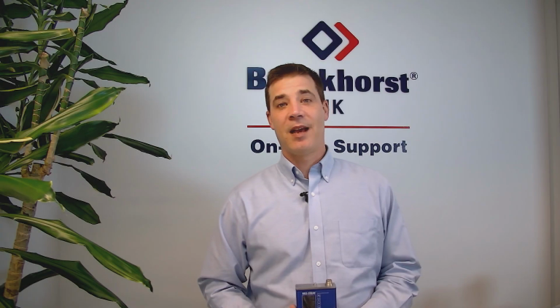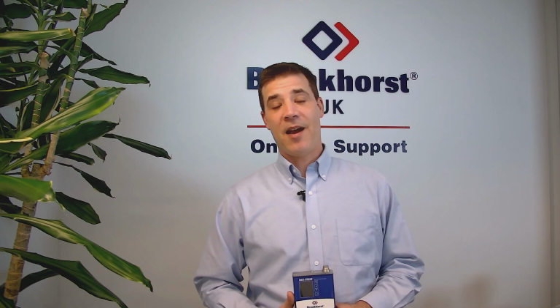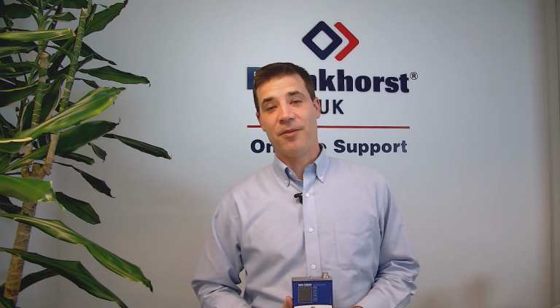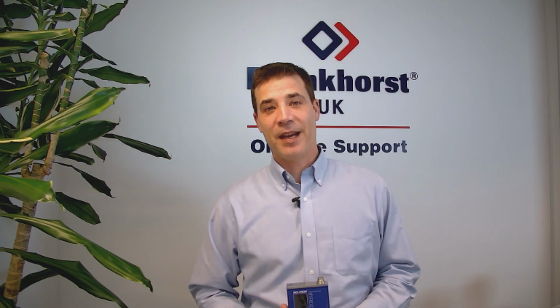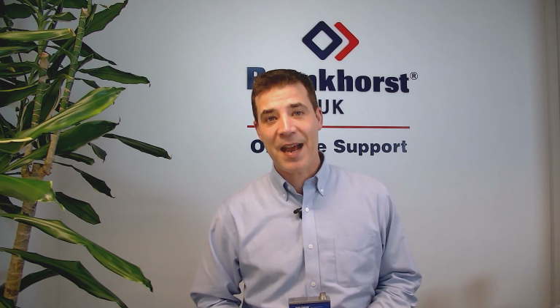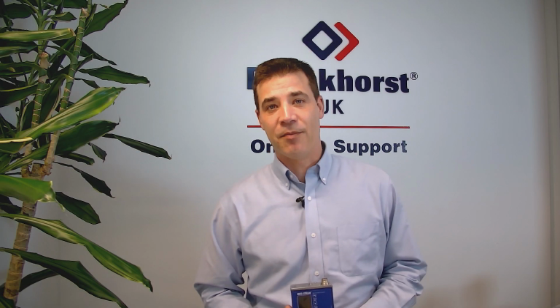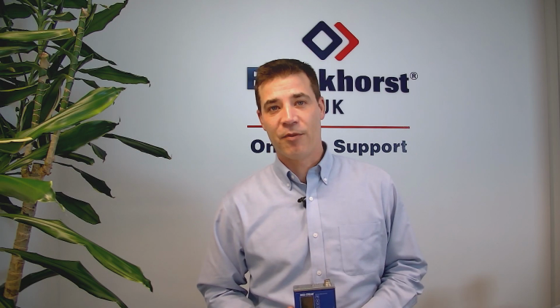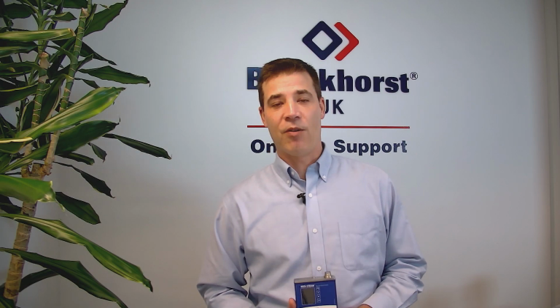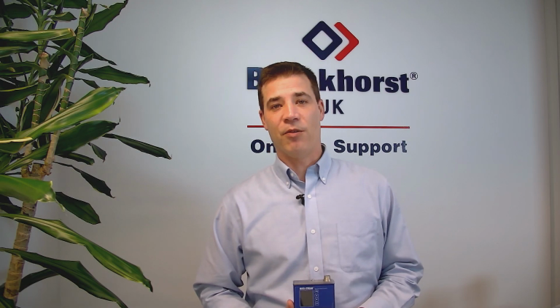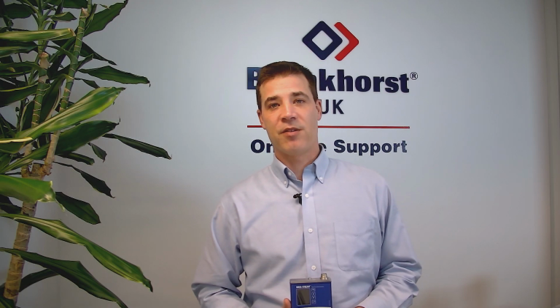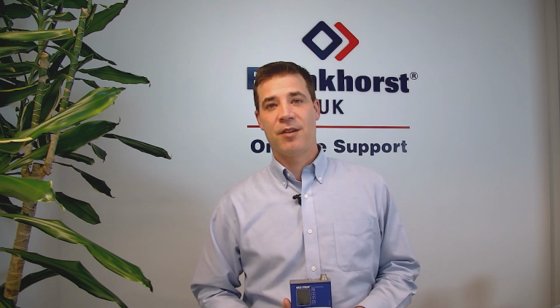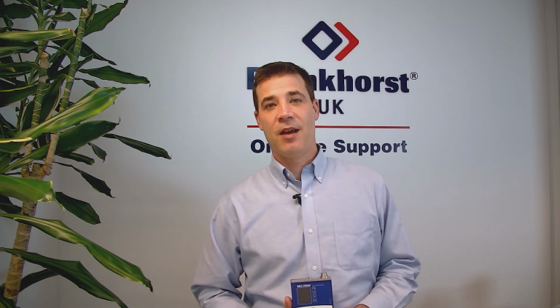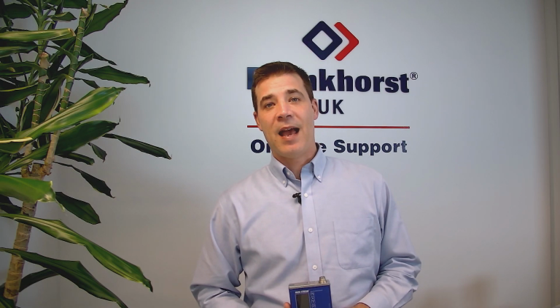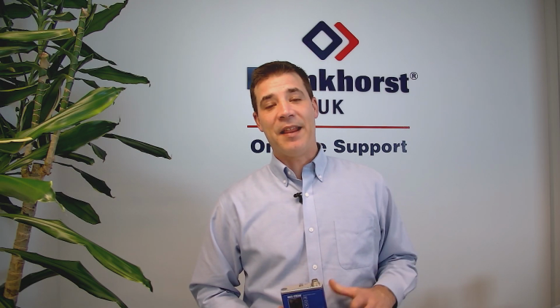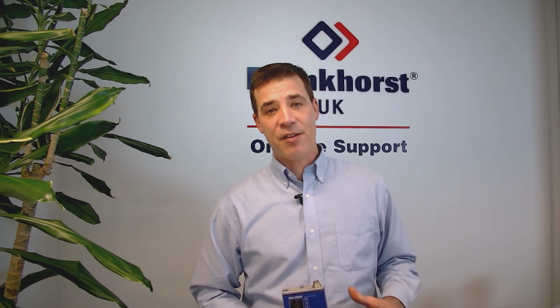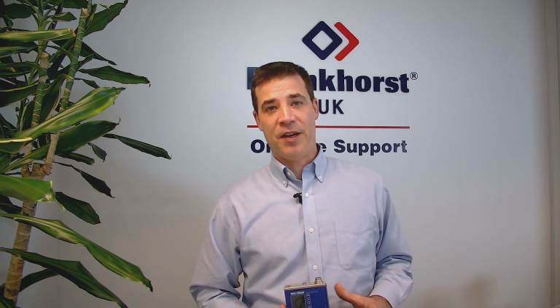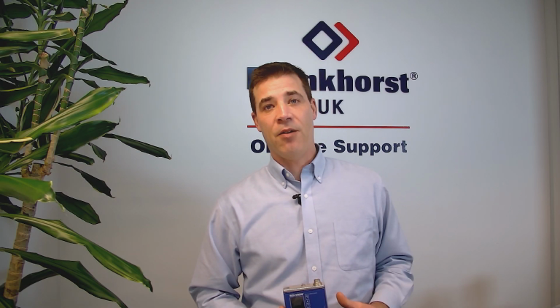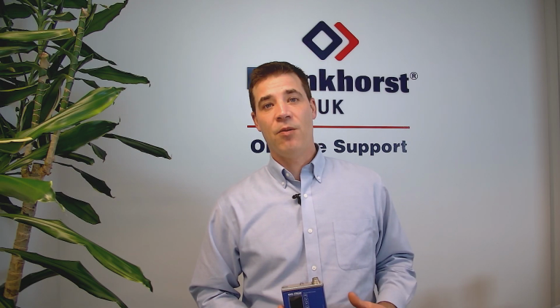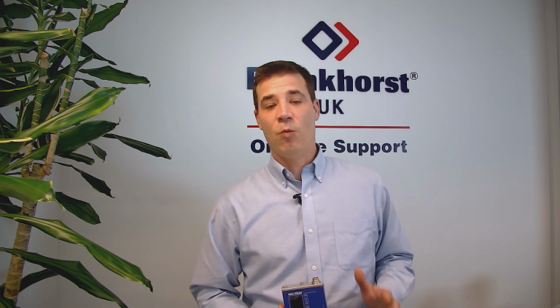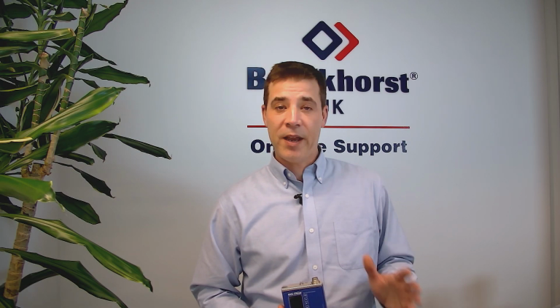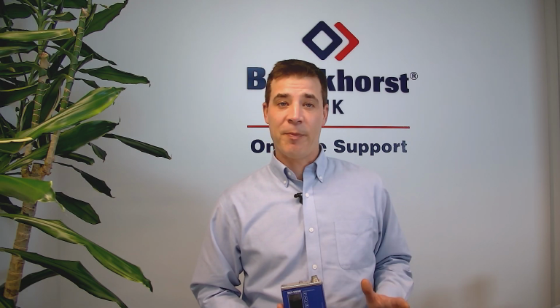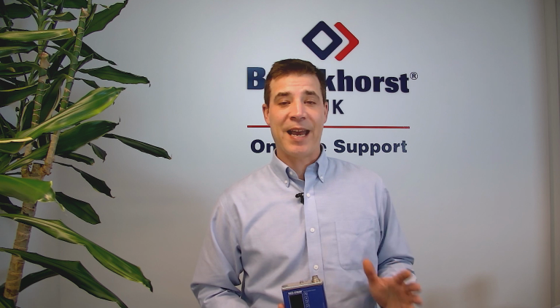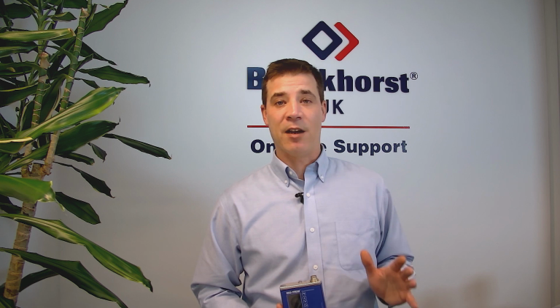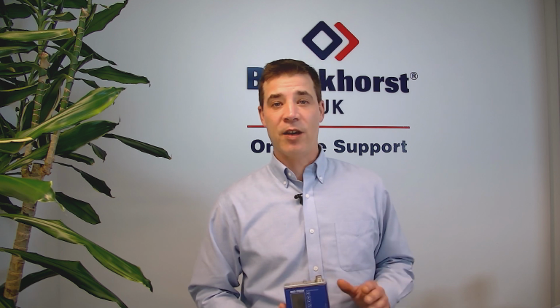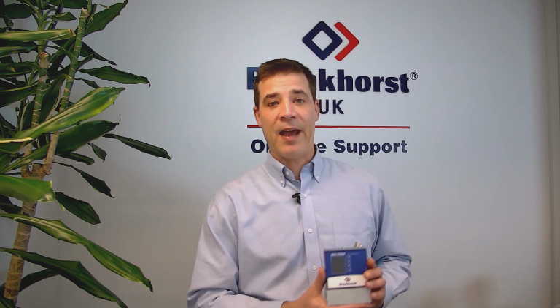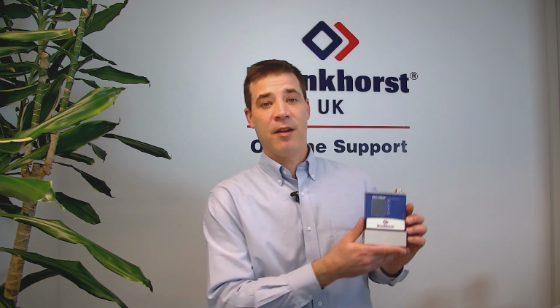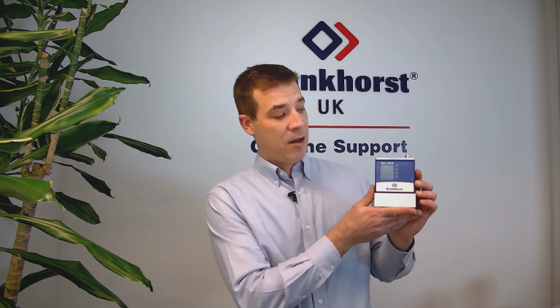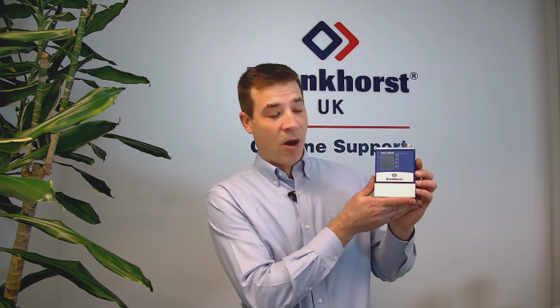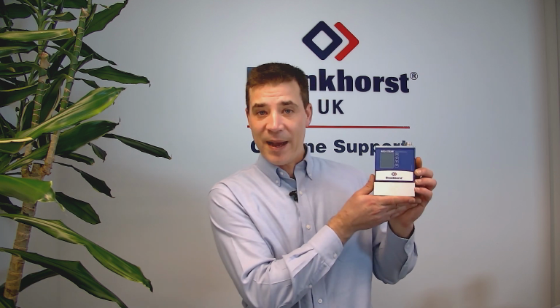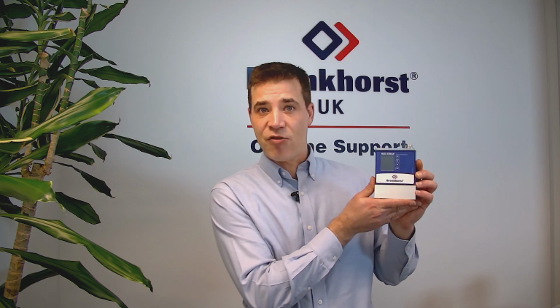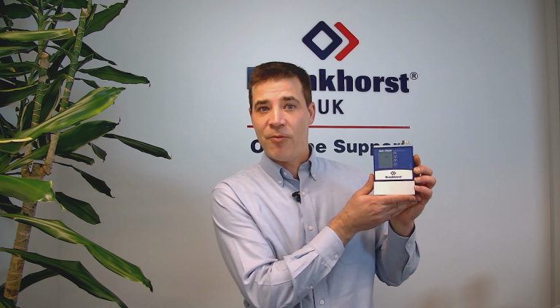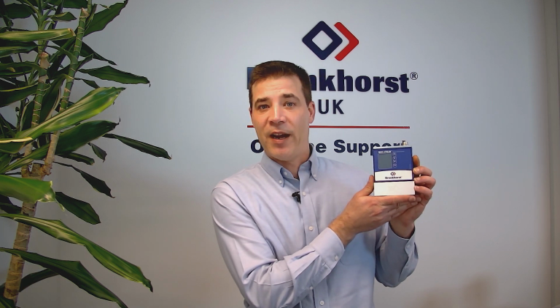Hello, it's Adam from Bronkhorst, and in this video we're going to be taking a look at our mass stream range.